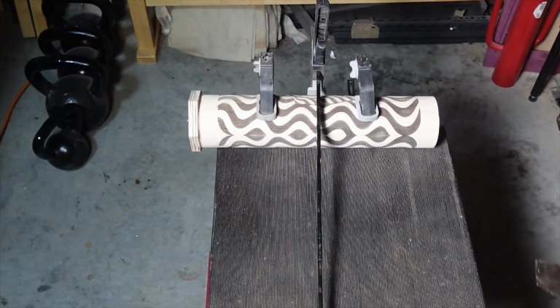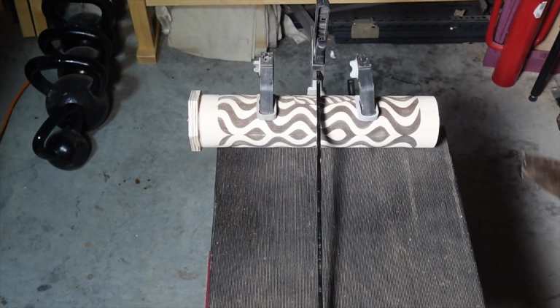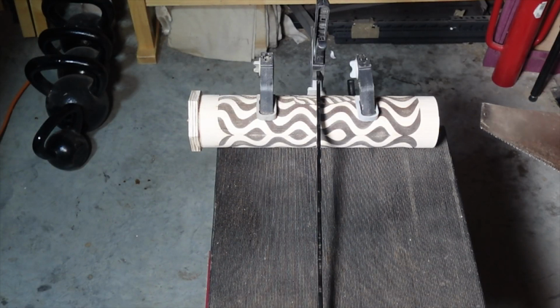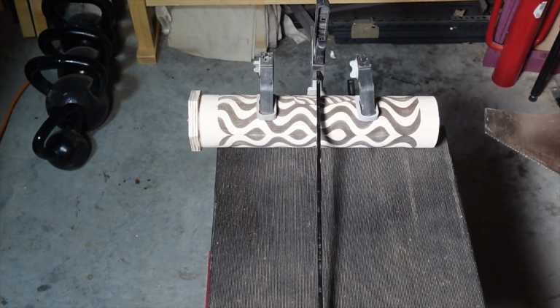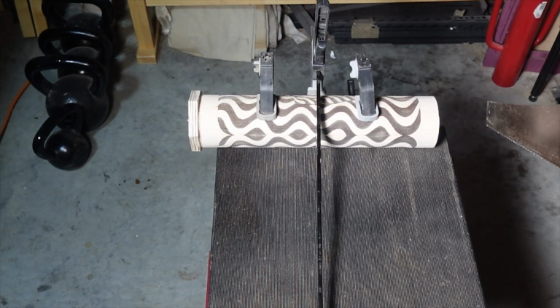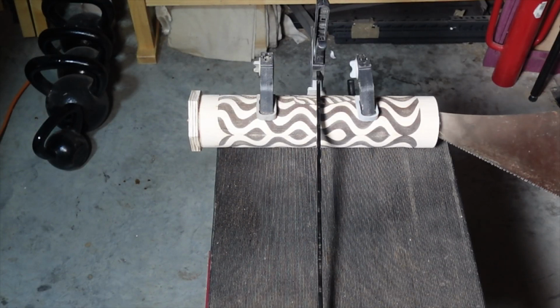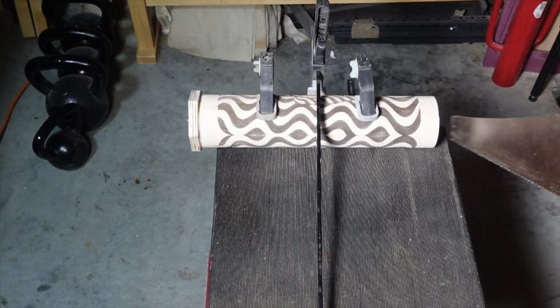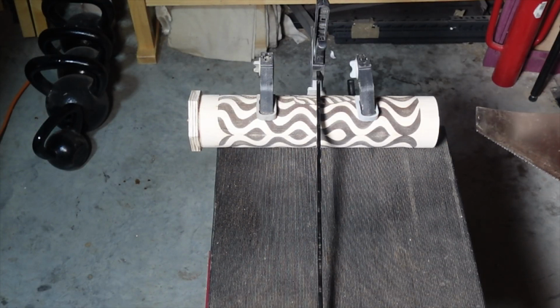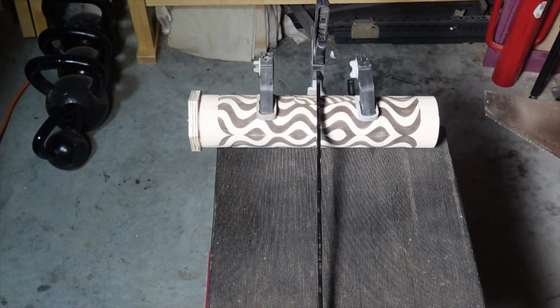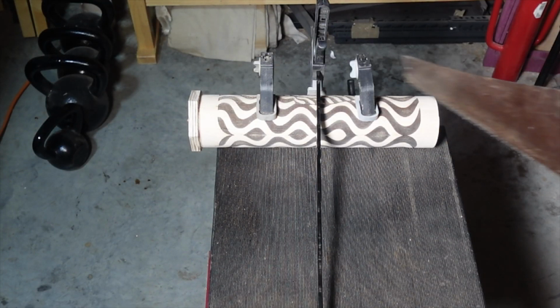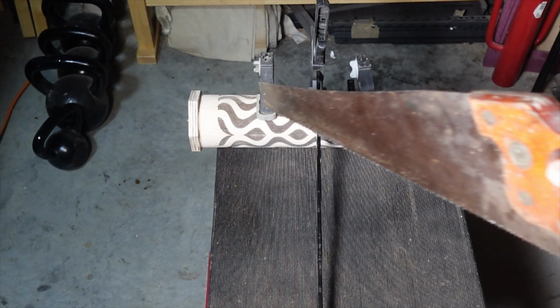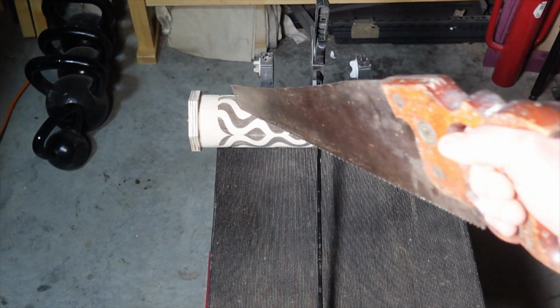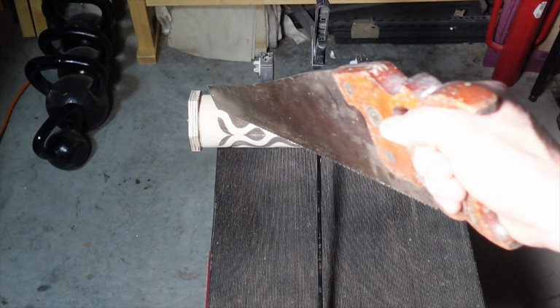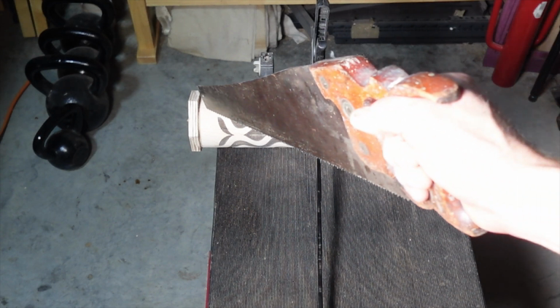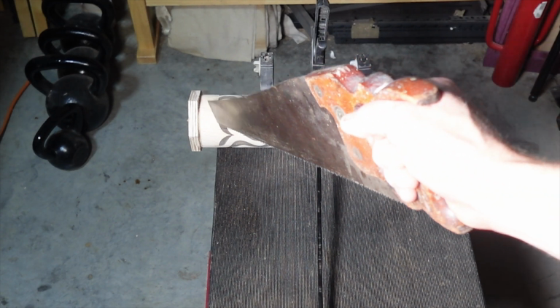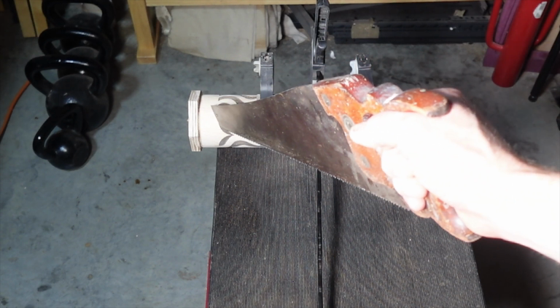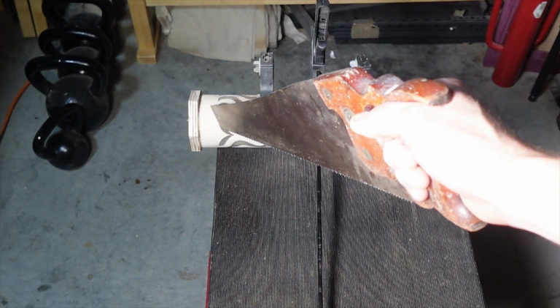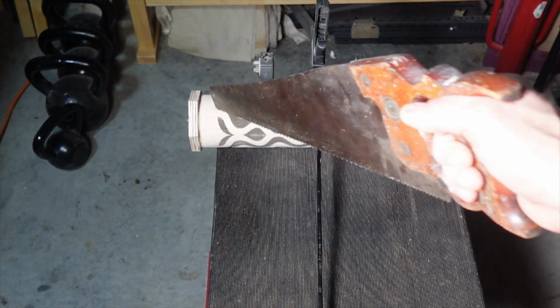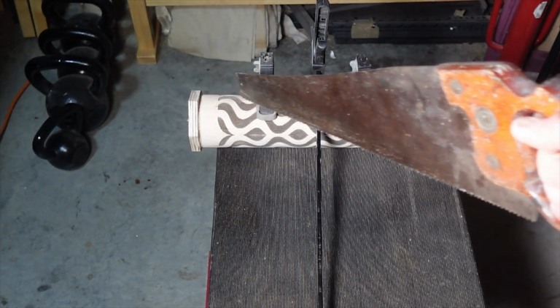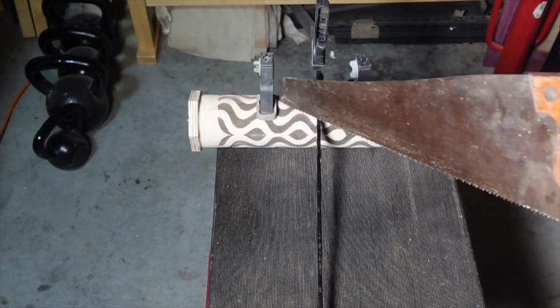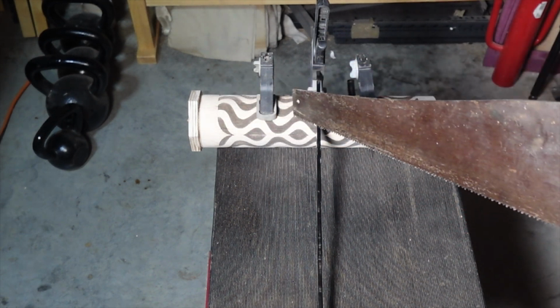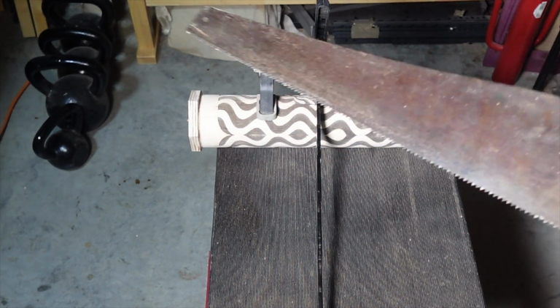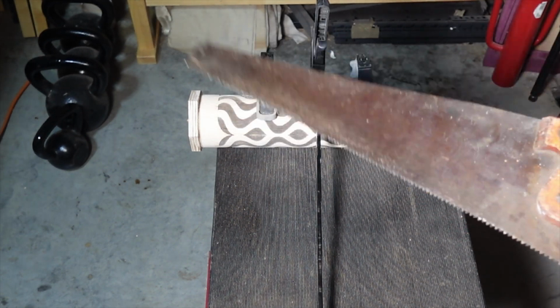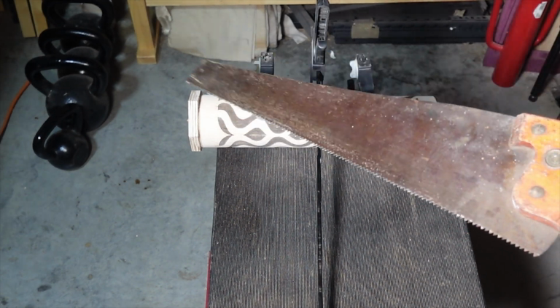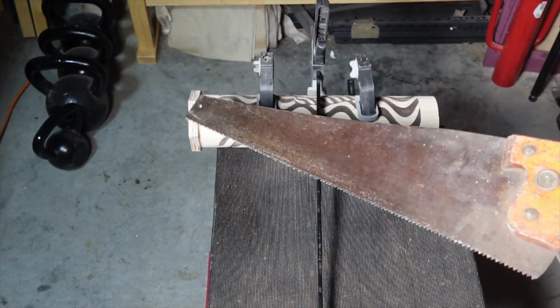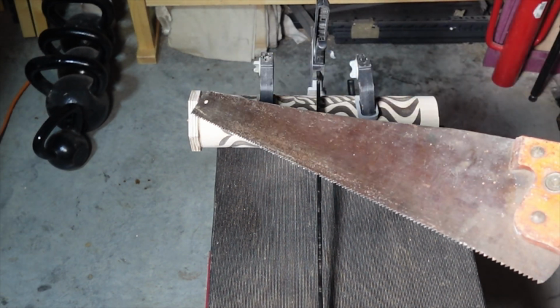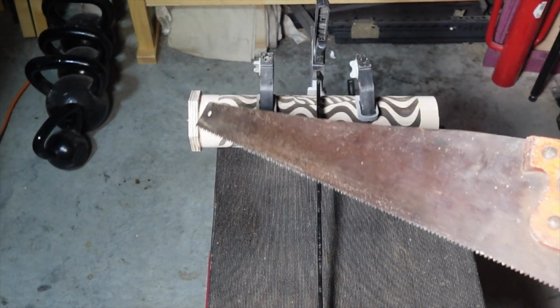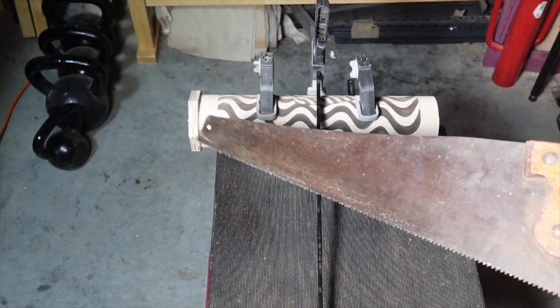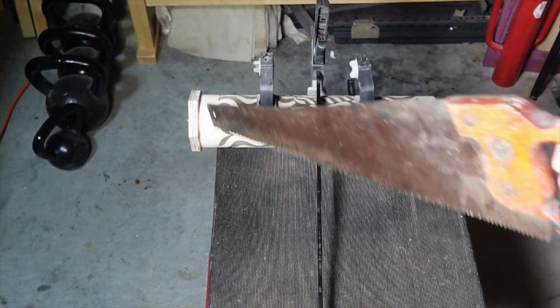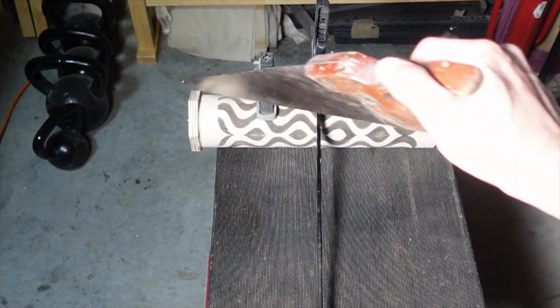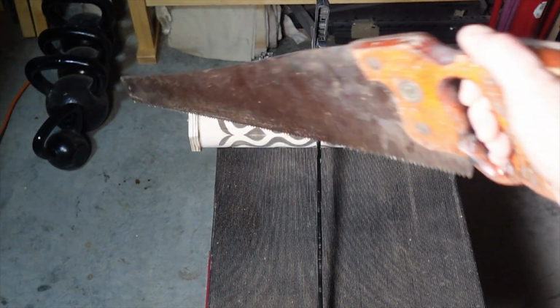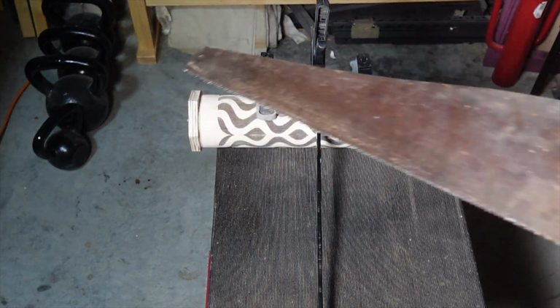When I cut this piece off with the table saw, it made this side uneven, so that made it an unsafe cut. So we're going to go back in time and use this hand saw to cut the other piece off.